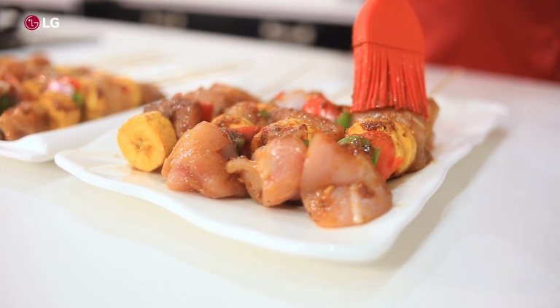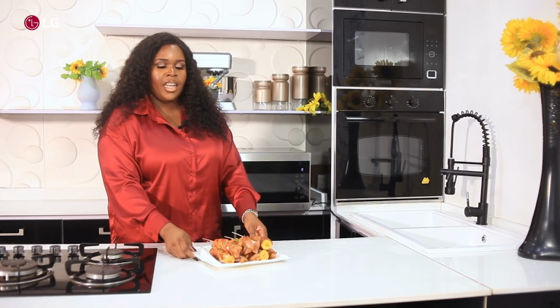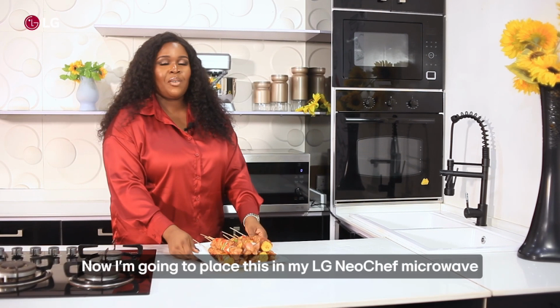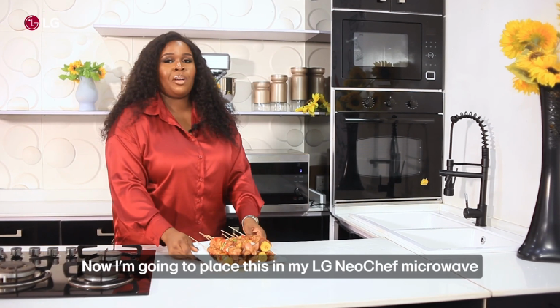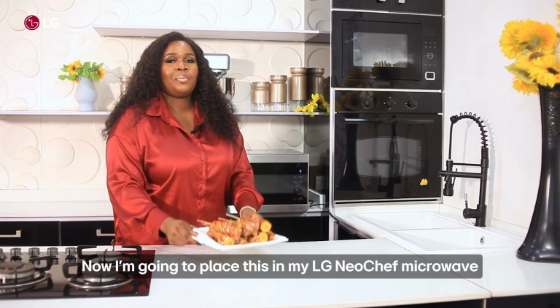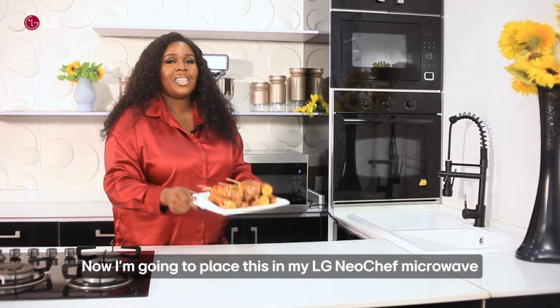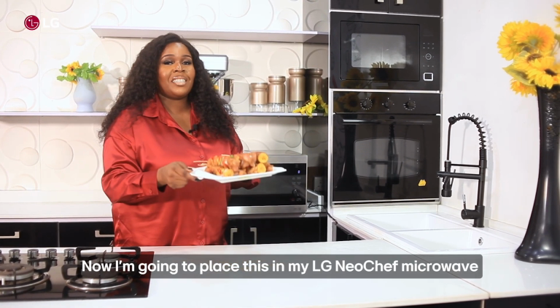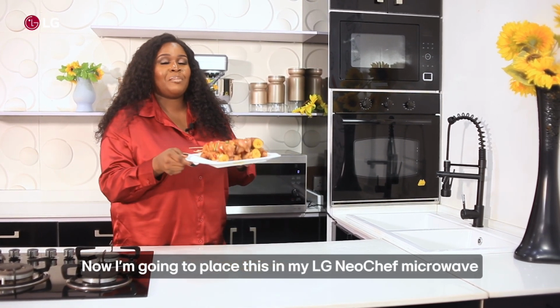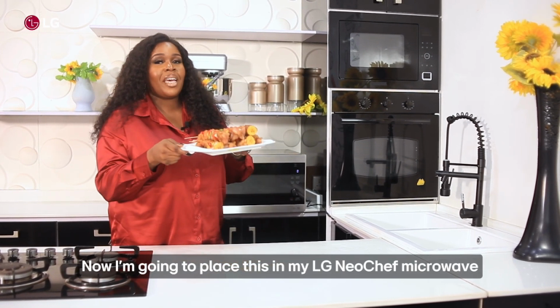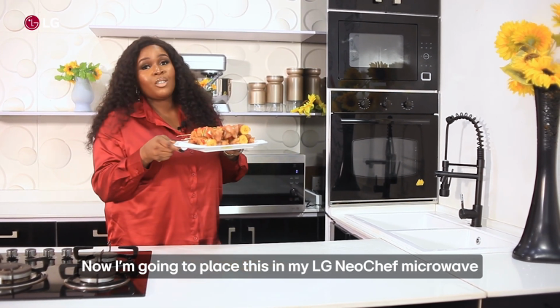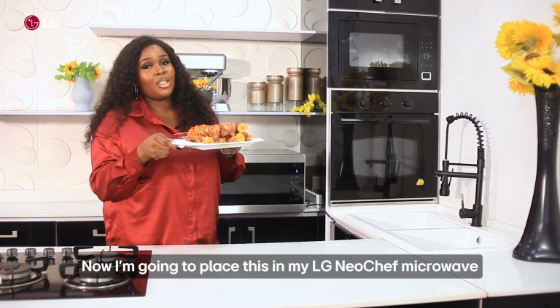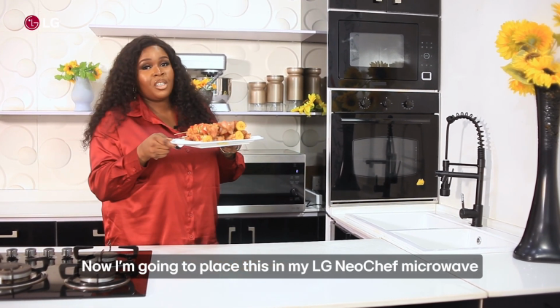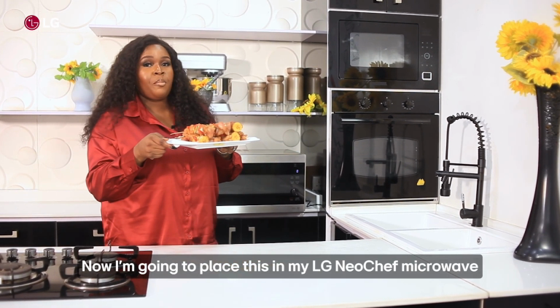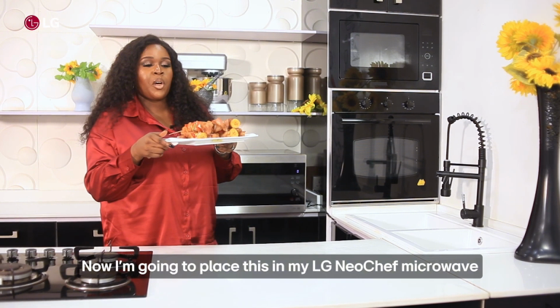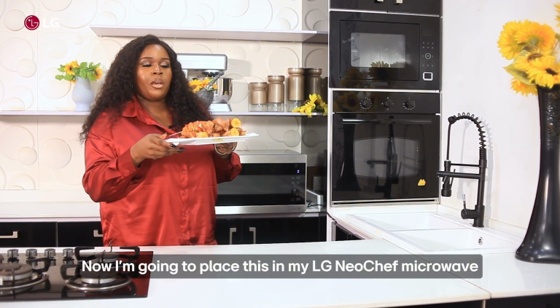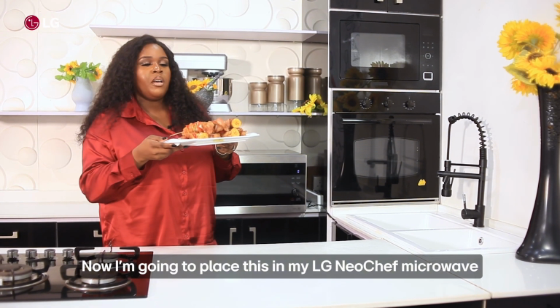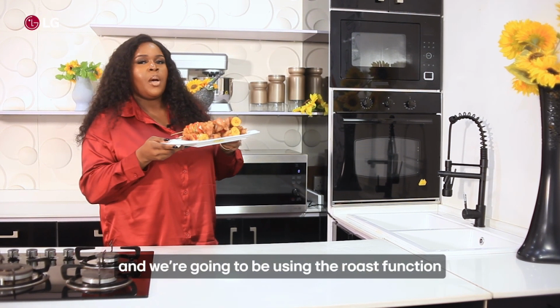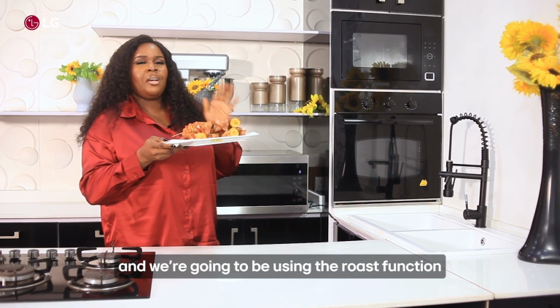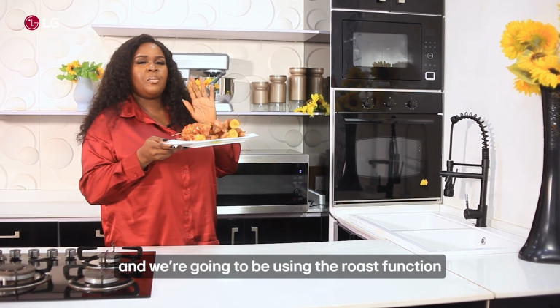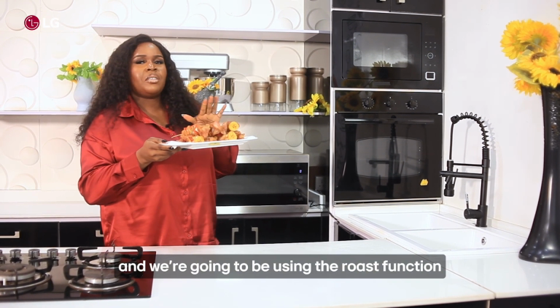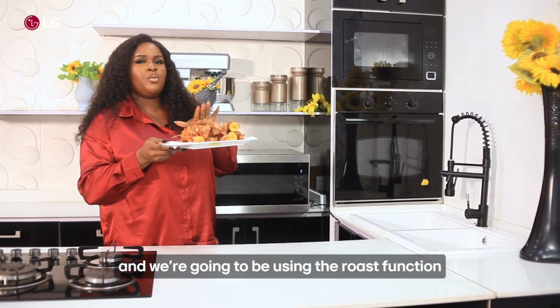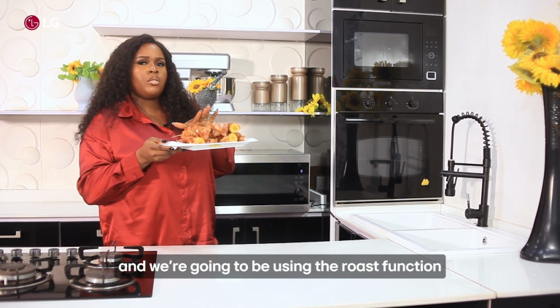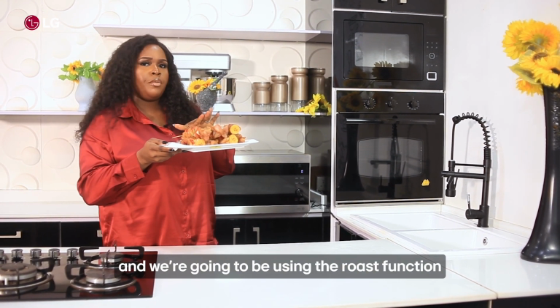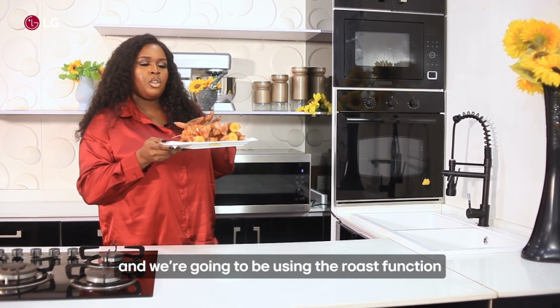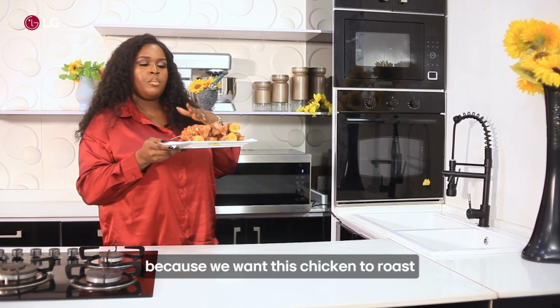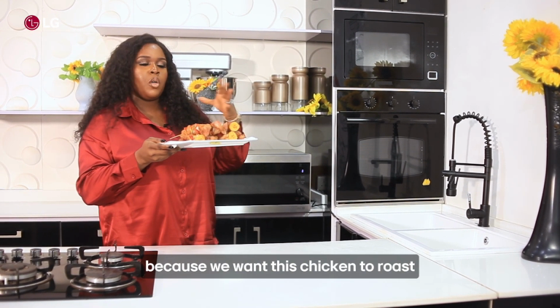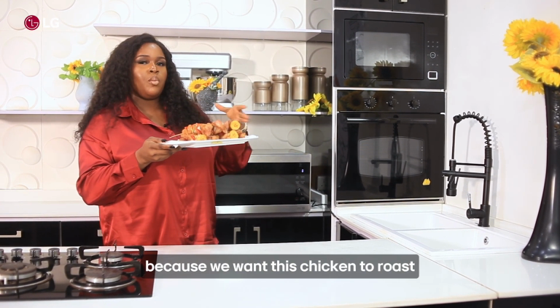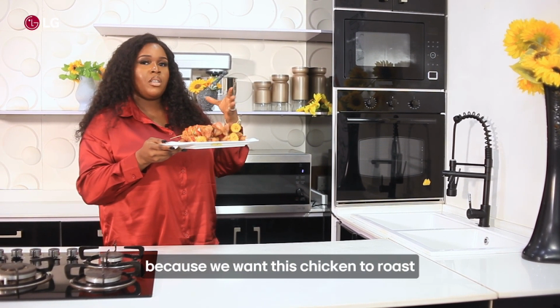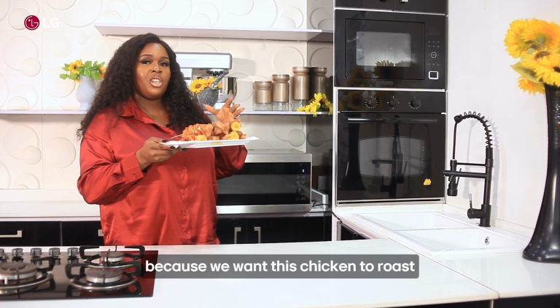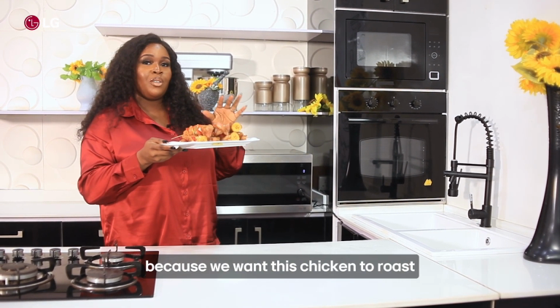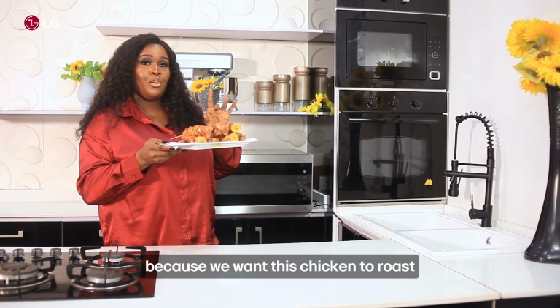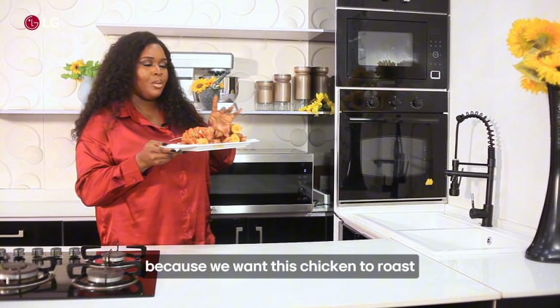Now I'm going to place this in my LG Neochef microwave. We're going to be using the roast function because we want this chicken to roast.